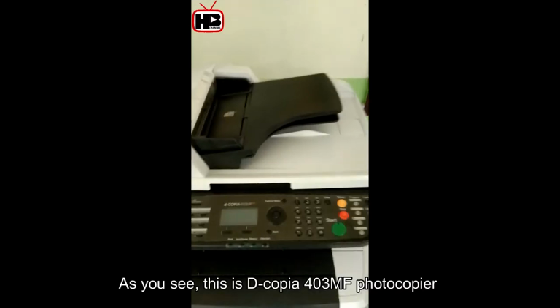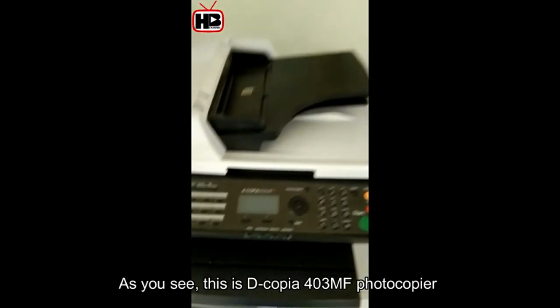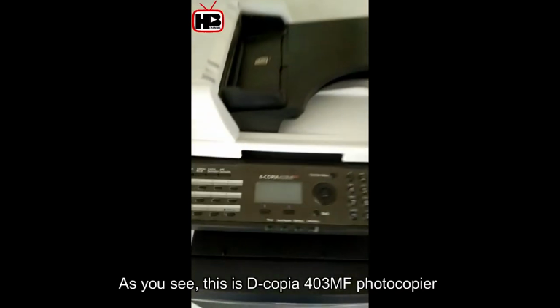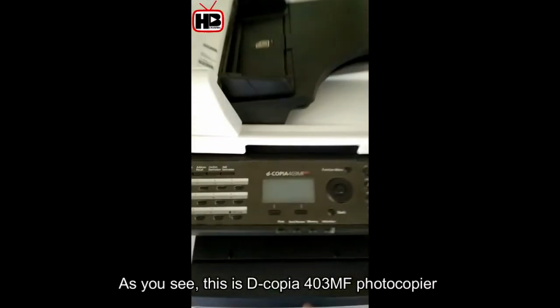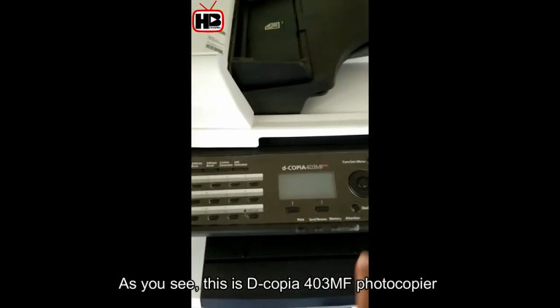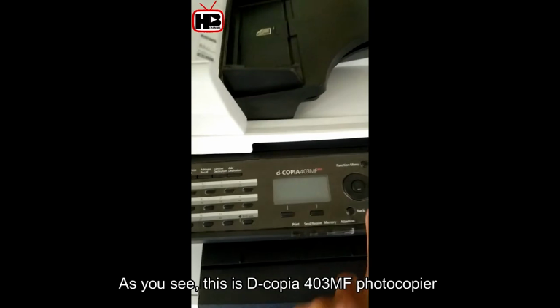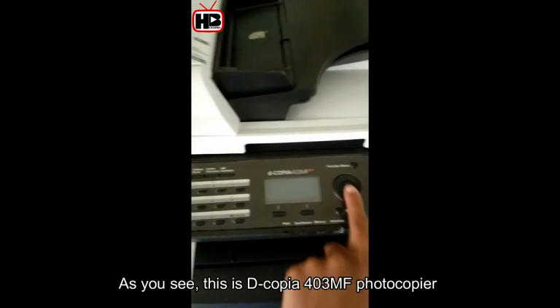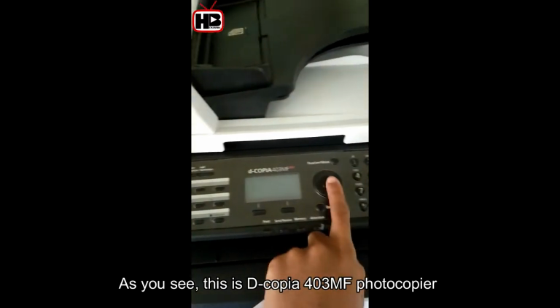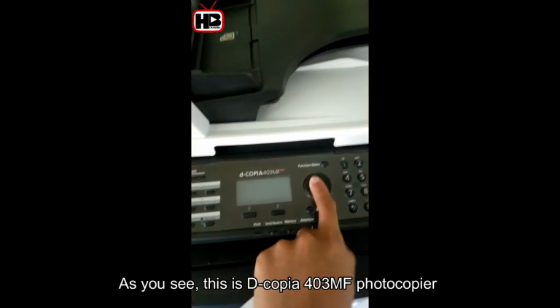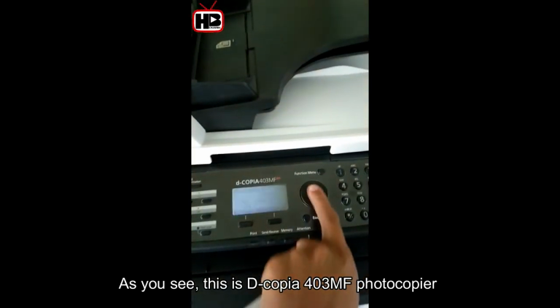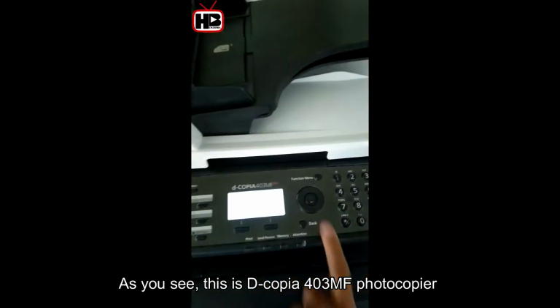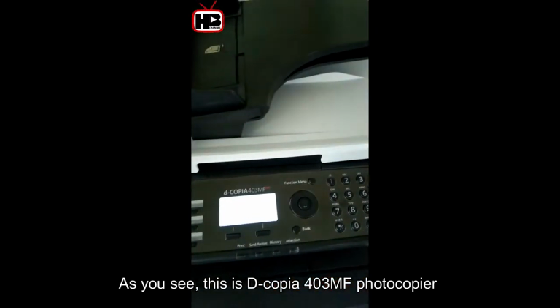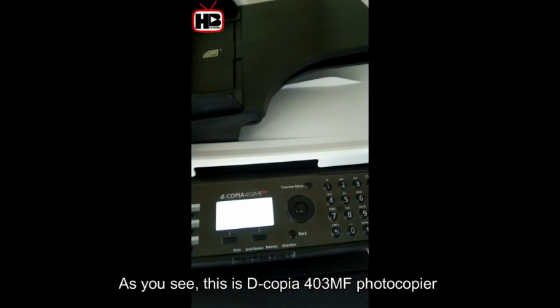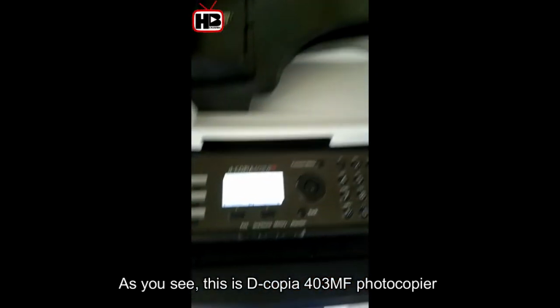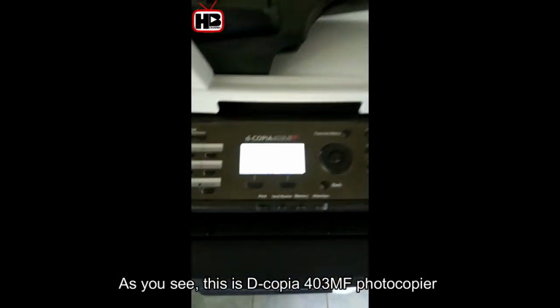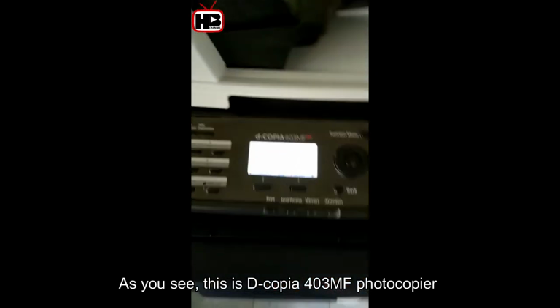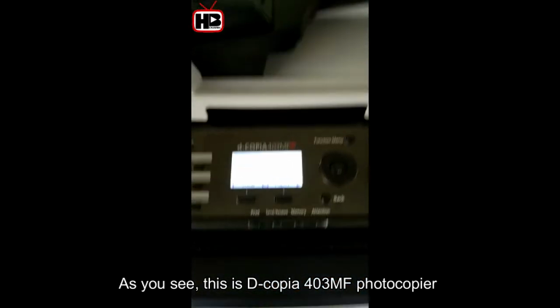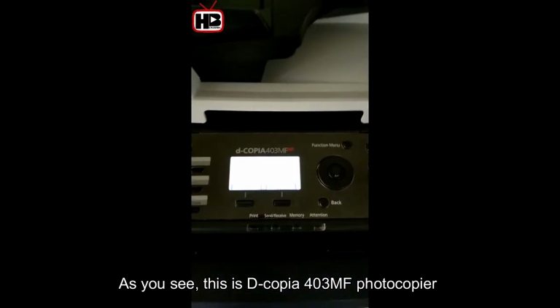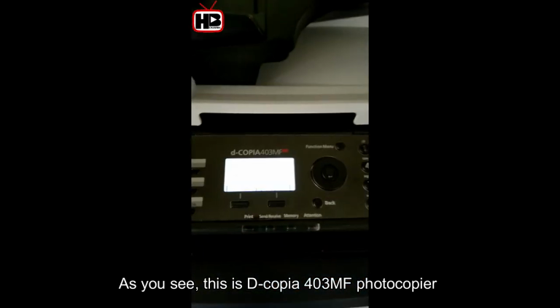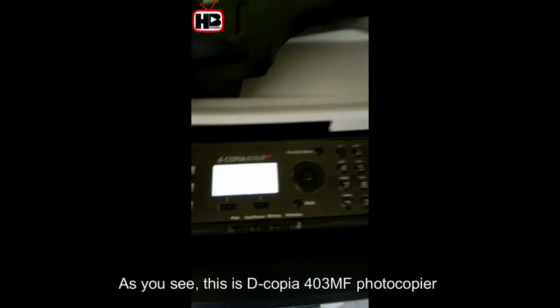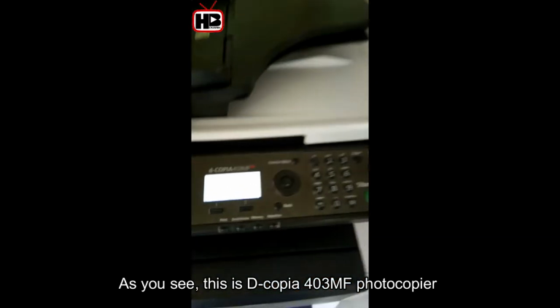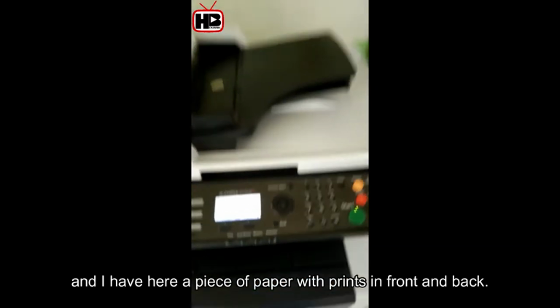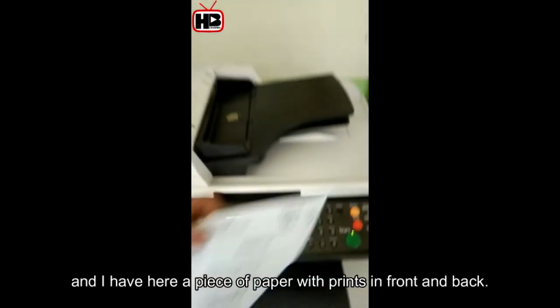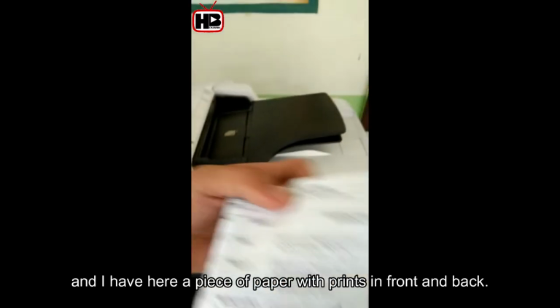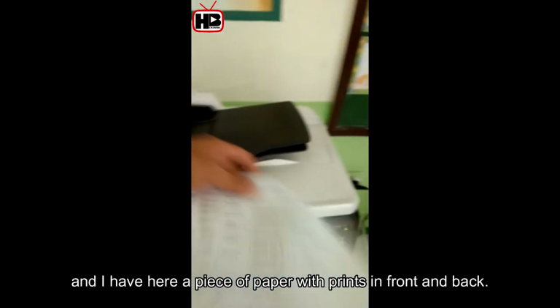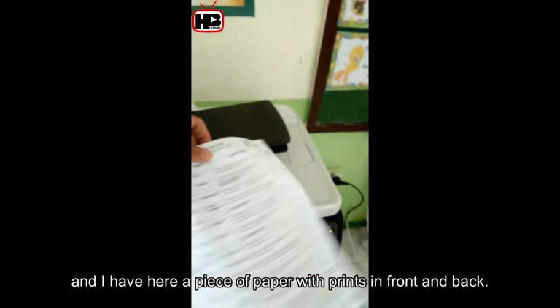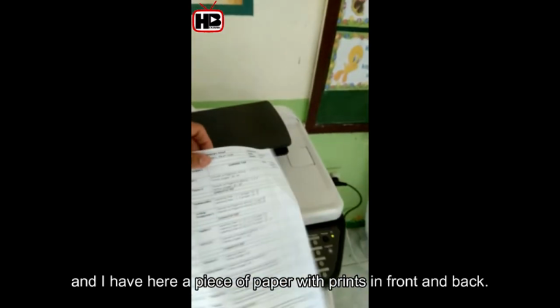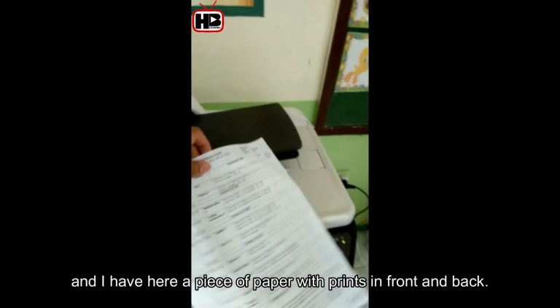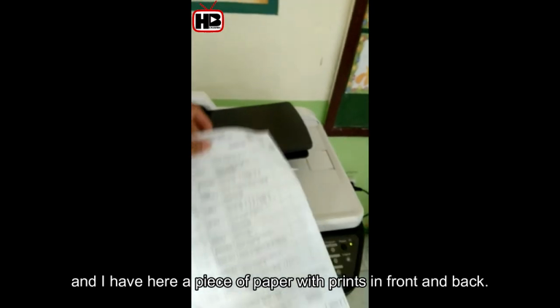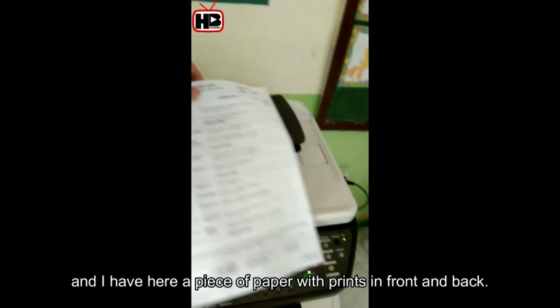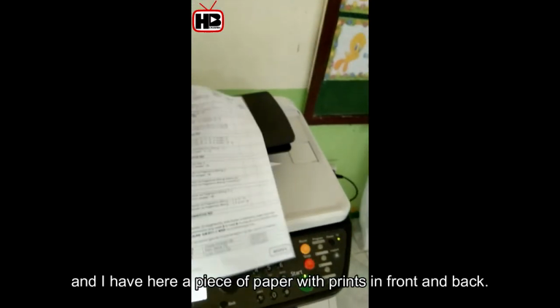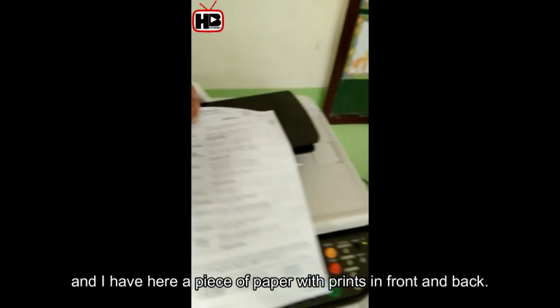As you can see, this is the D-Copia 403MF photocopier, and I have here a piece of paper with prints on both the front and back.